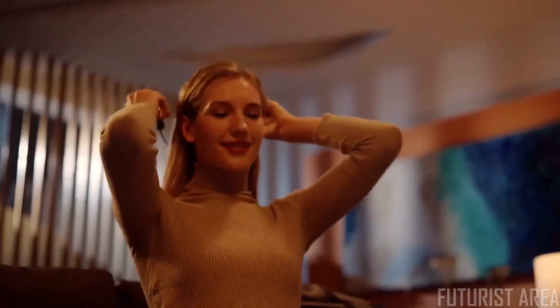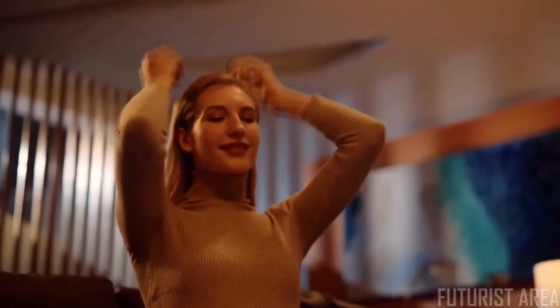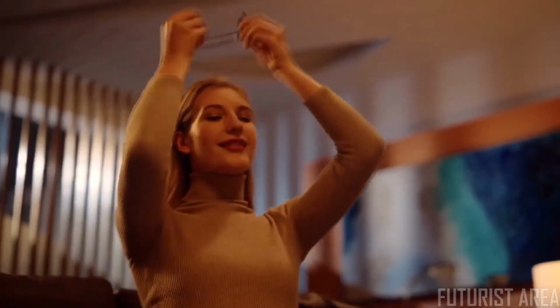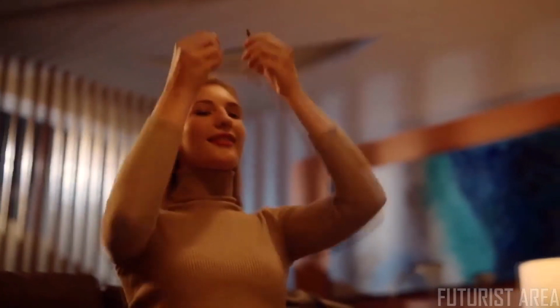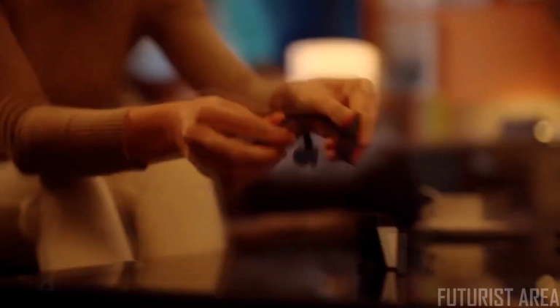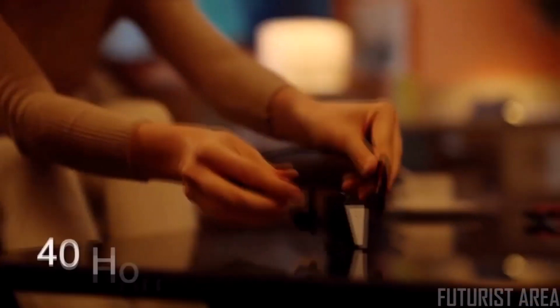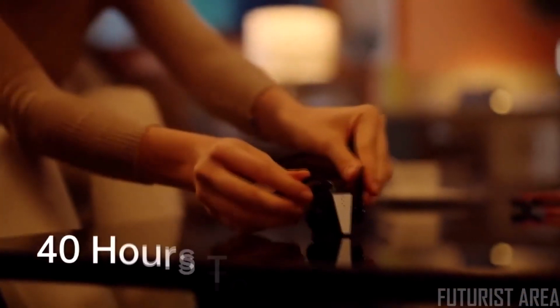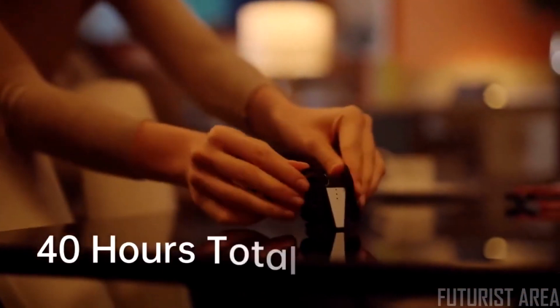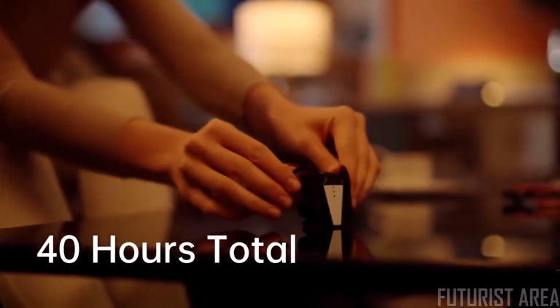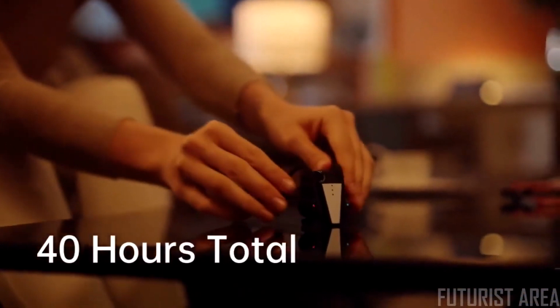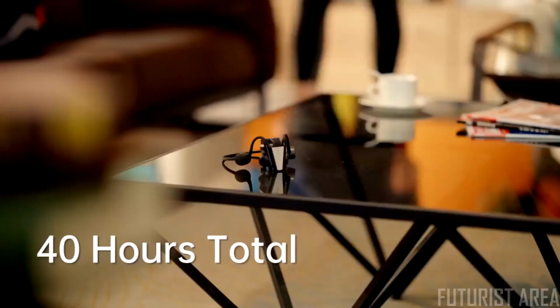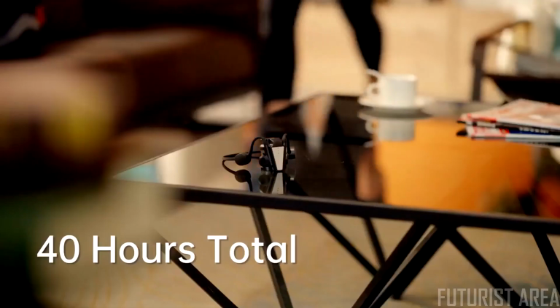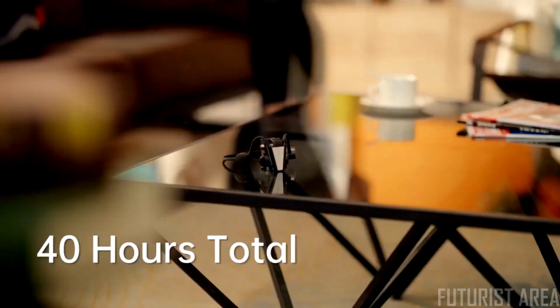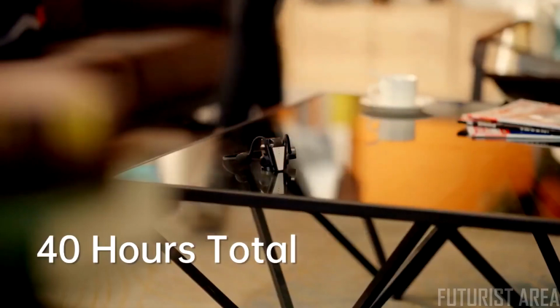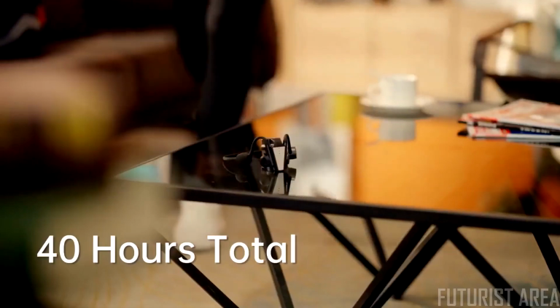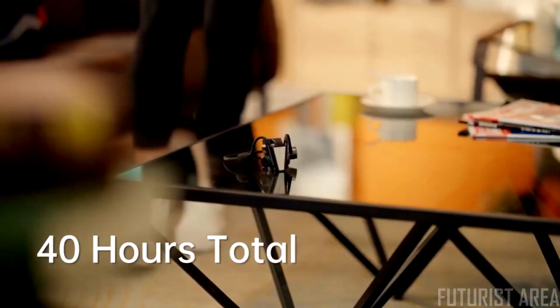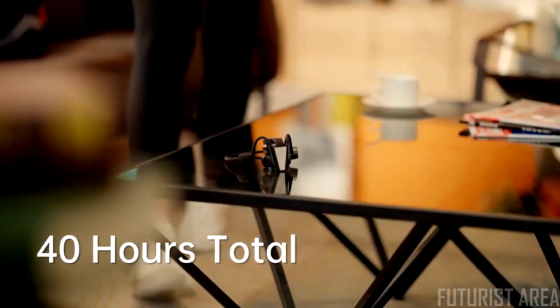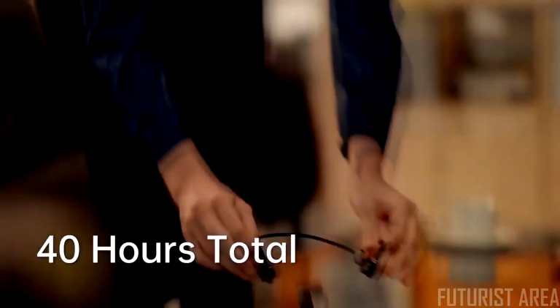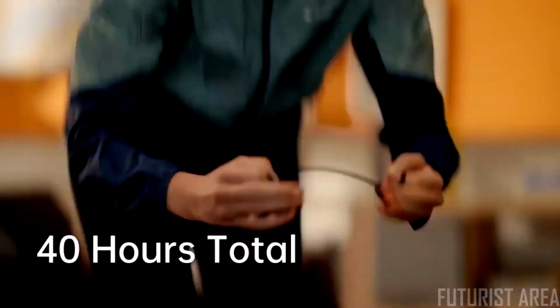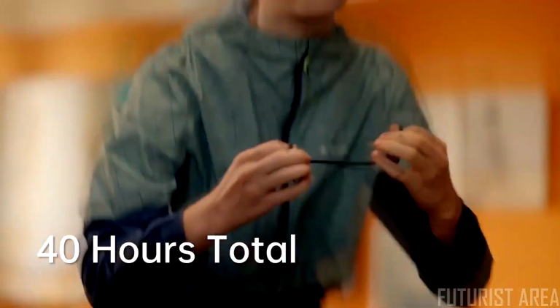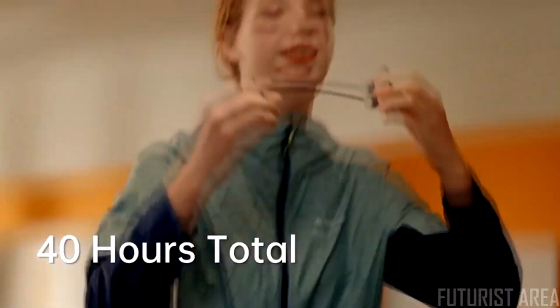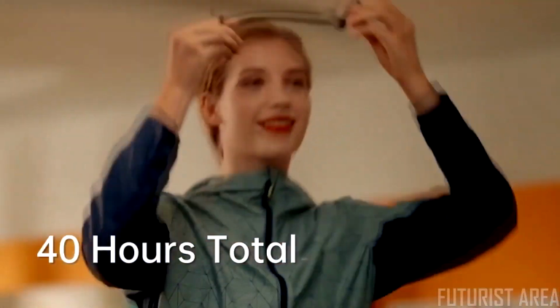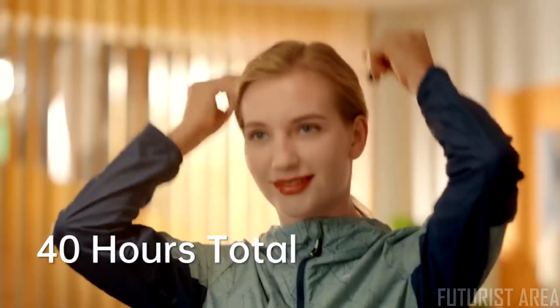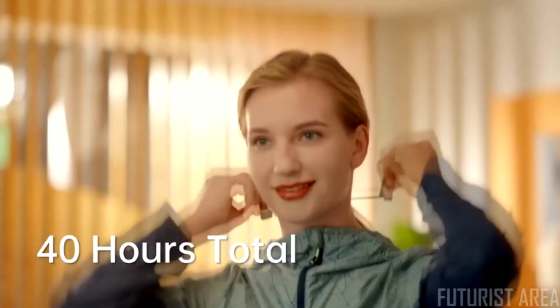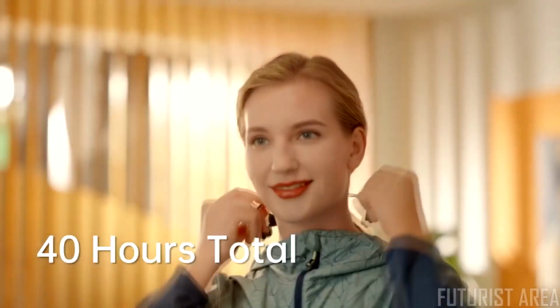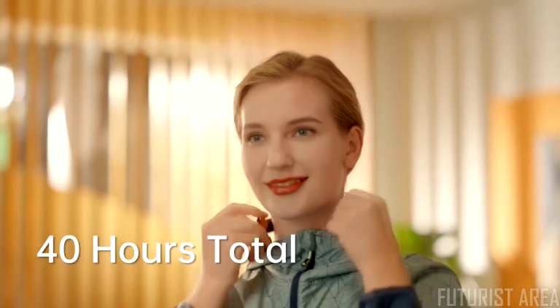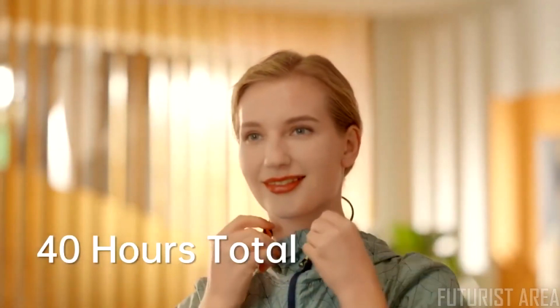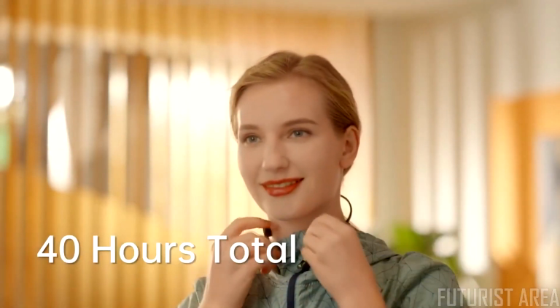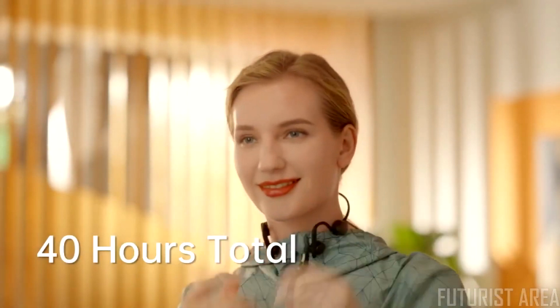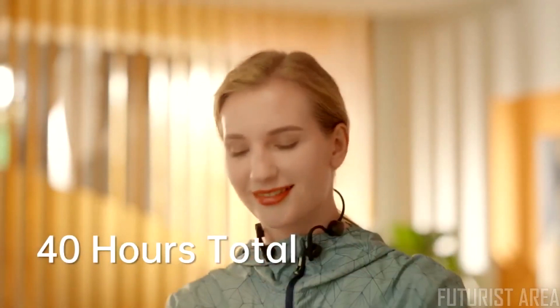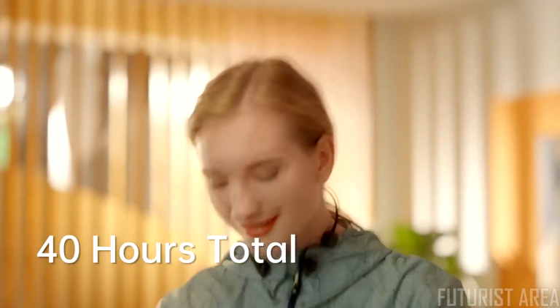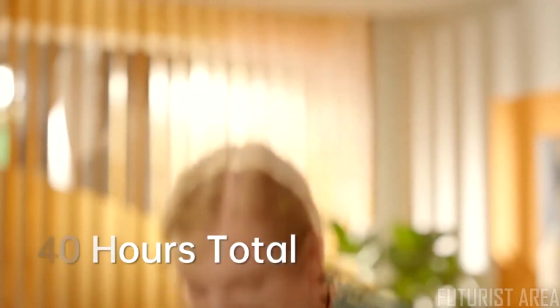And when your battery runs low, simply snap it onto the magnetic charging dock to keep you listening for a total of up to 40 hours.